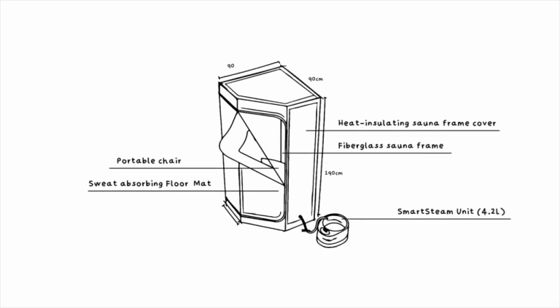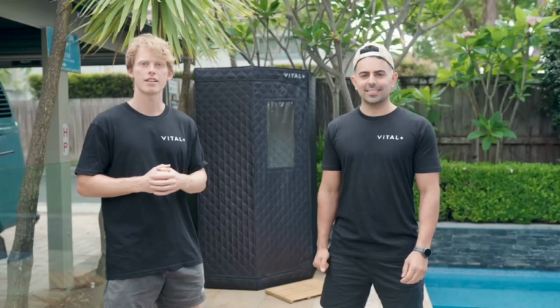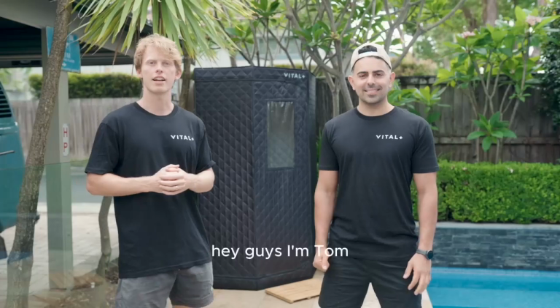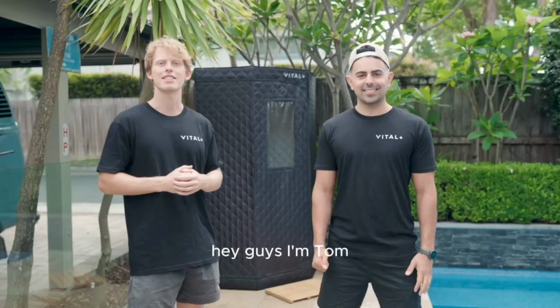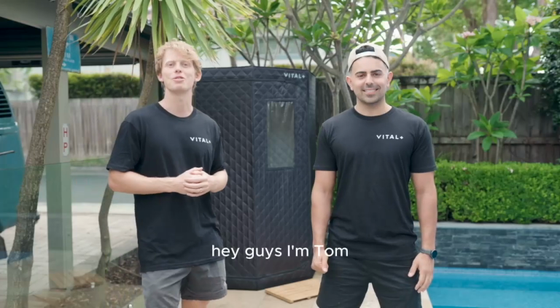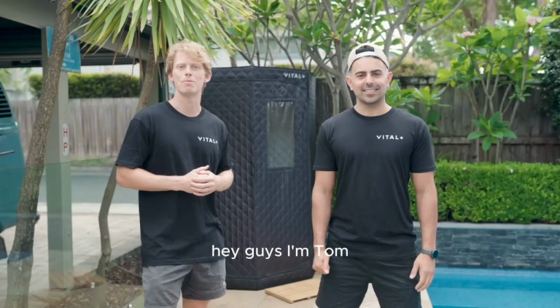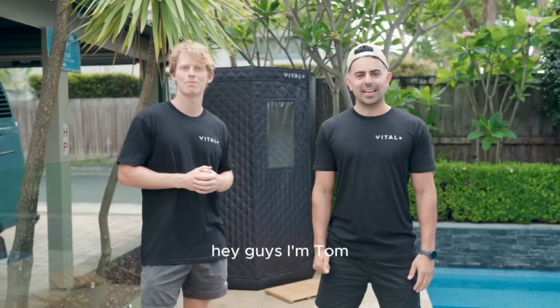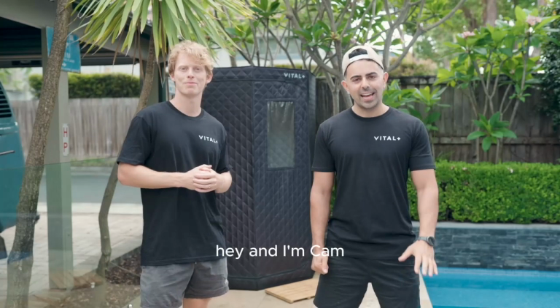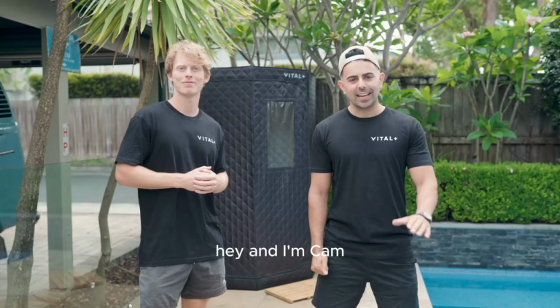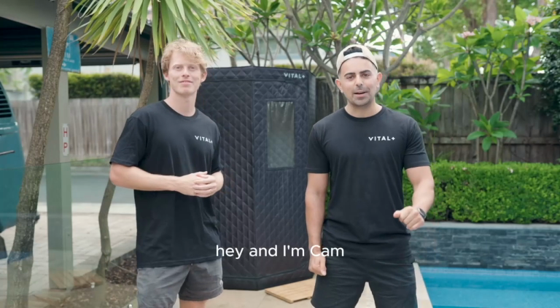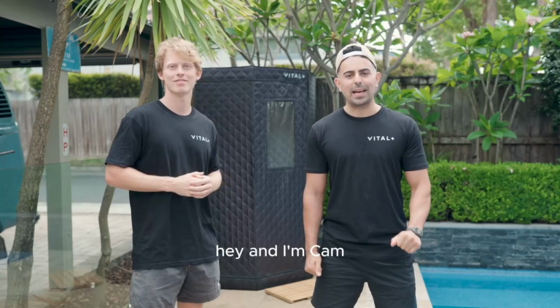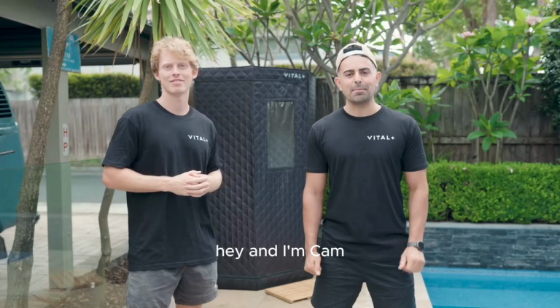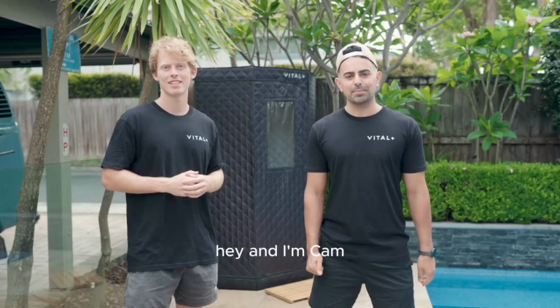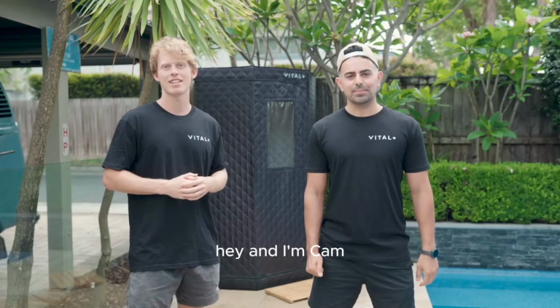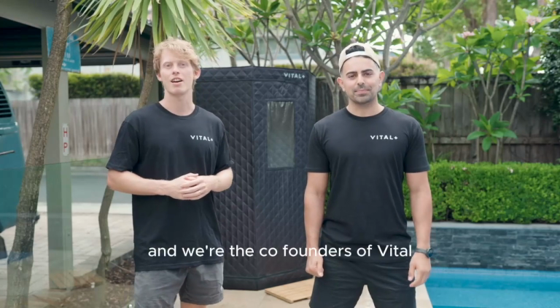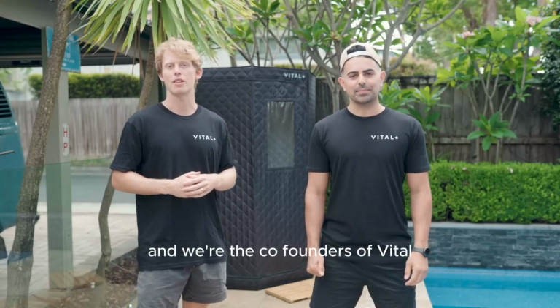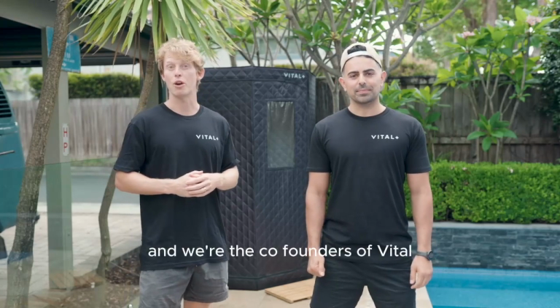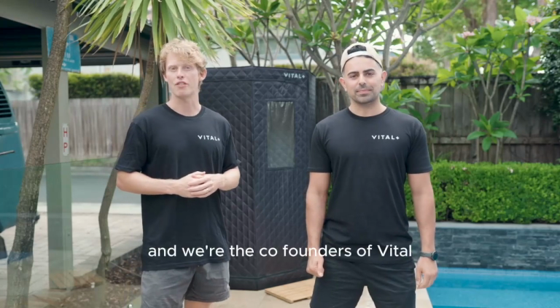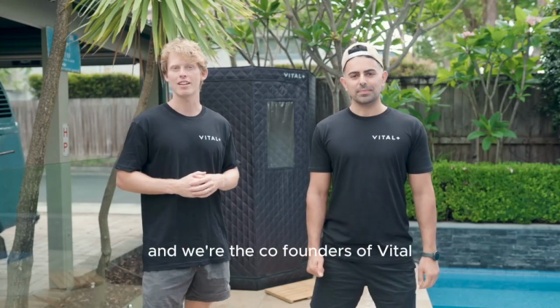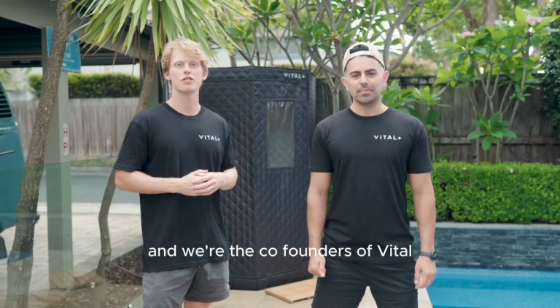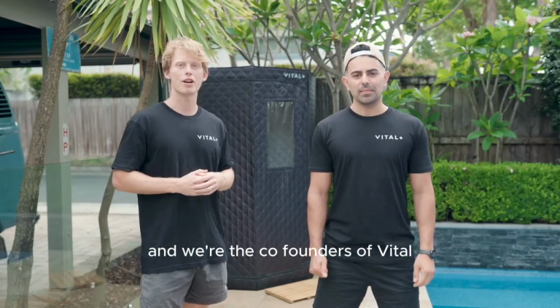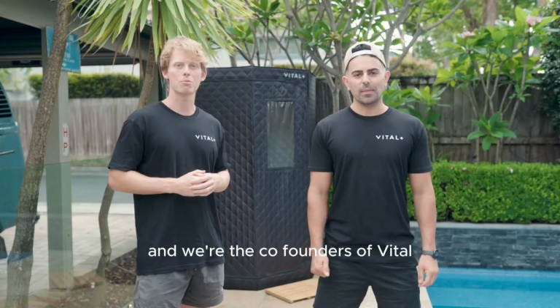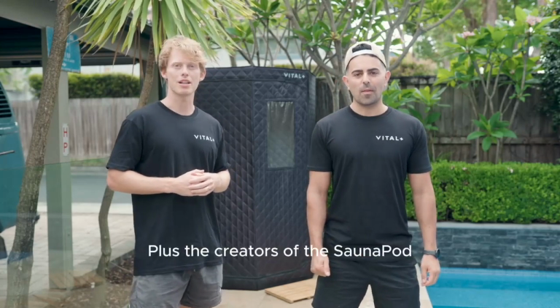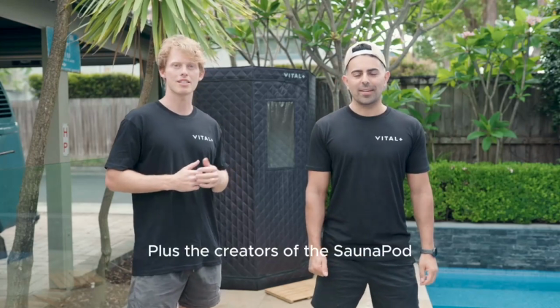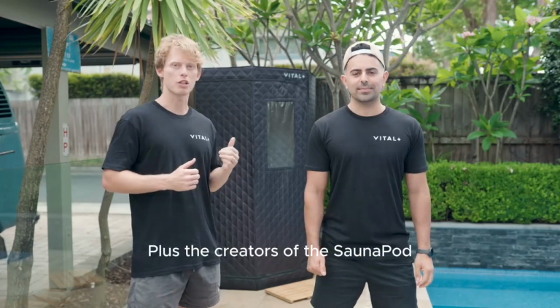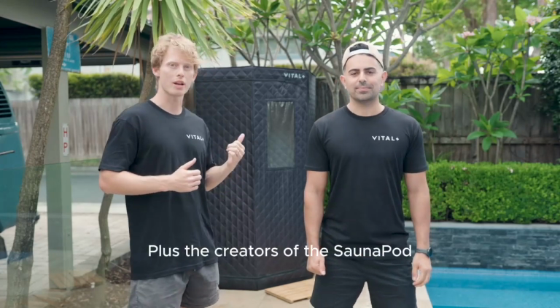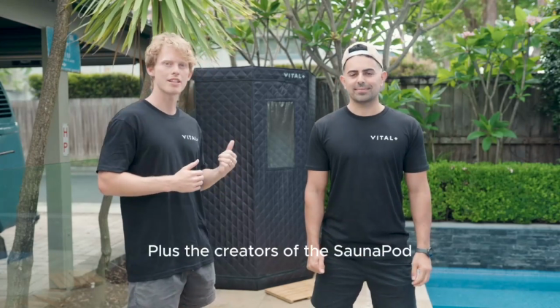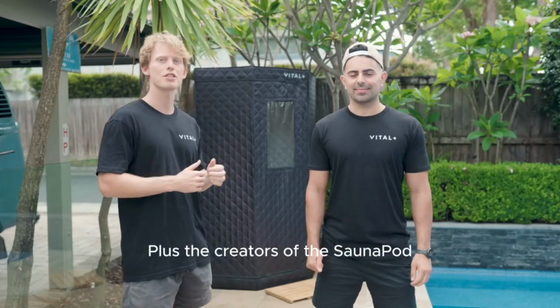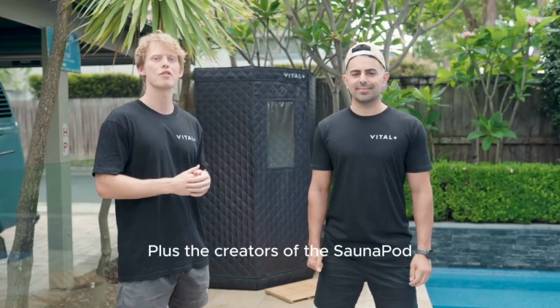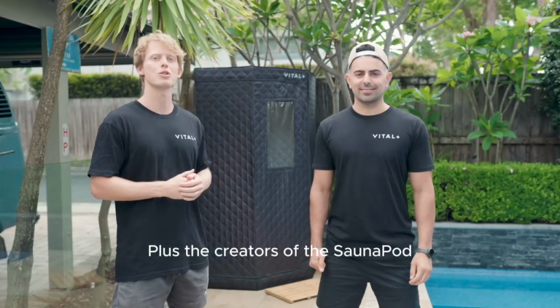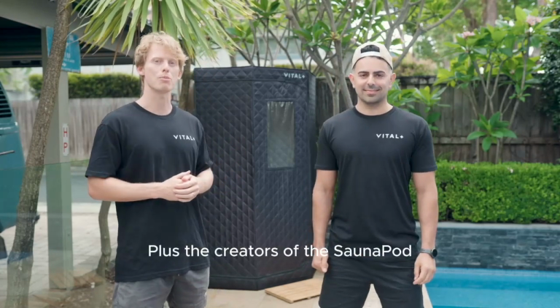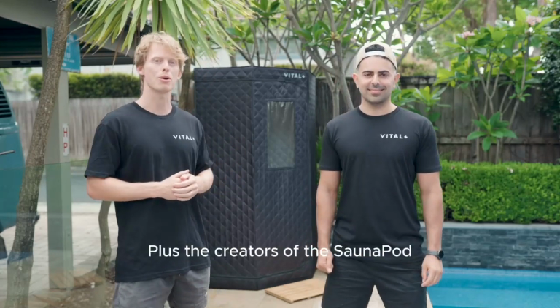Hey guys, I'm Tom. Hey, and I'm Cam. And we're the co-founders of Vital Plus, the creators of the sauna pod.